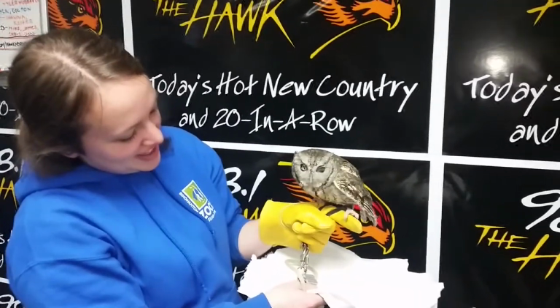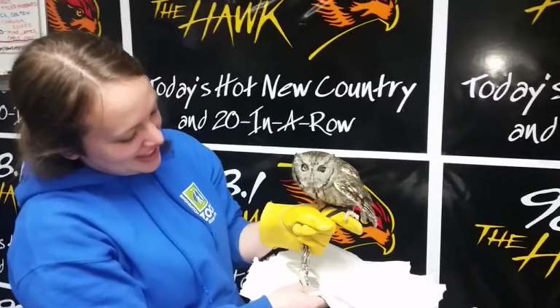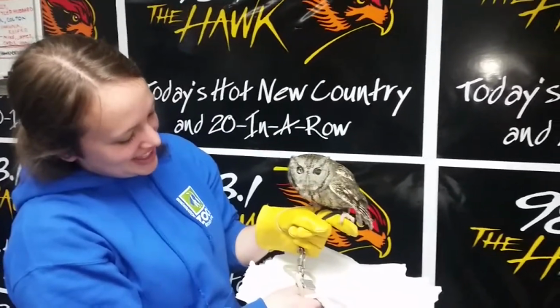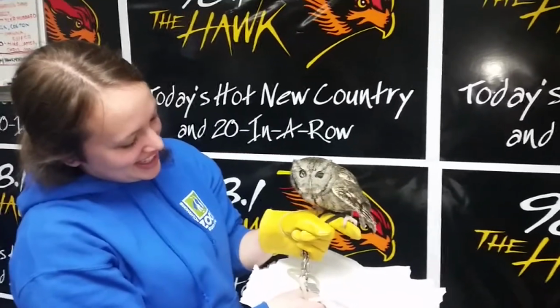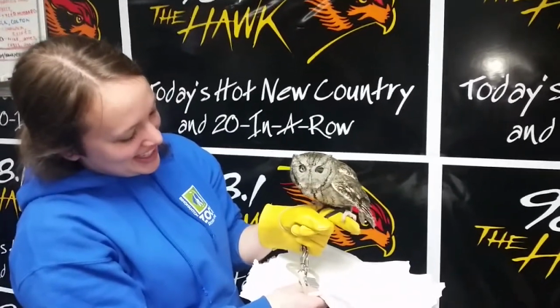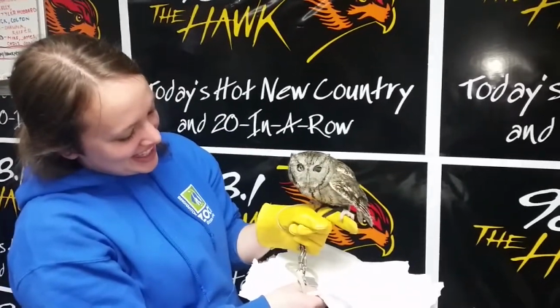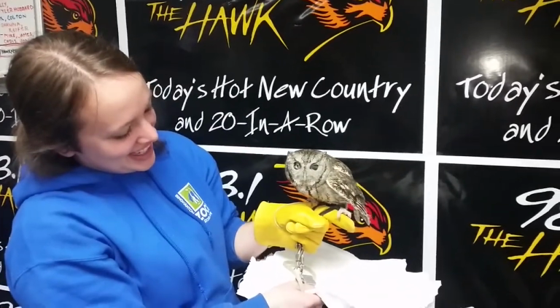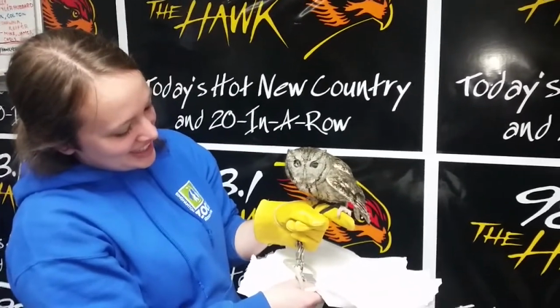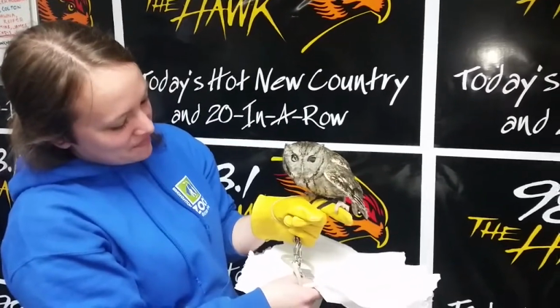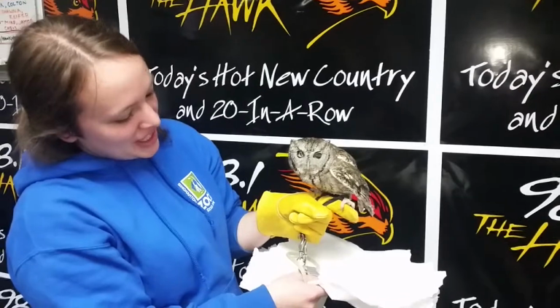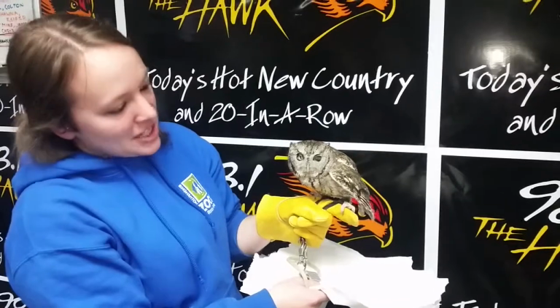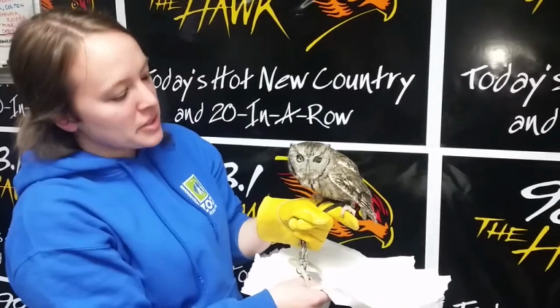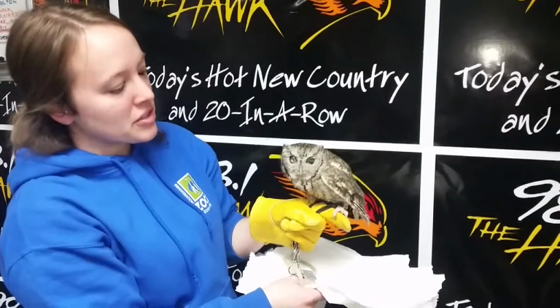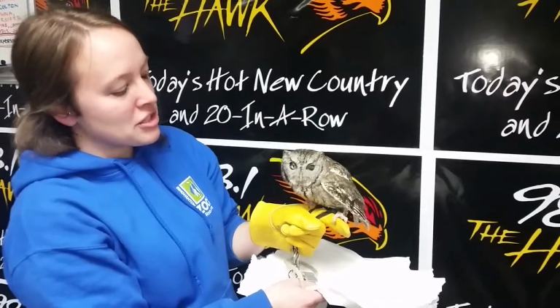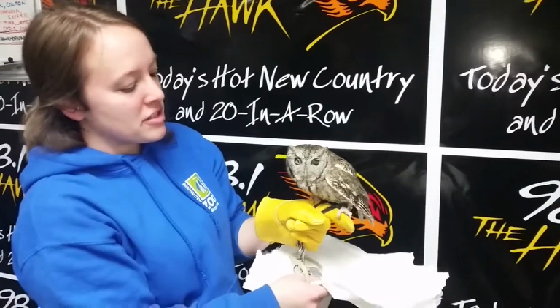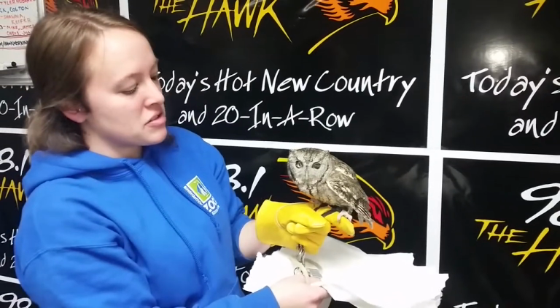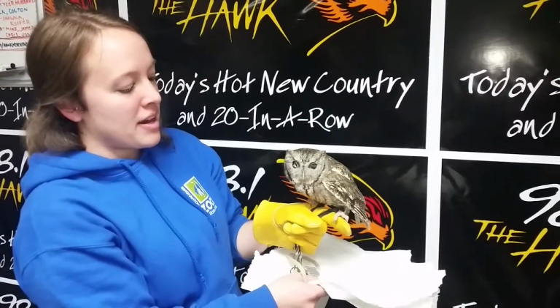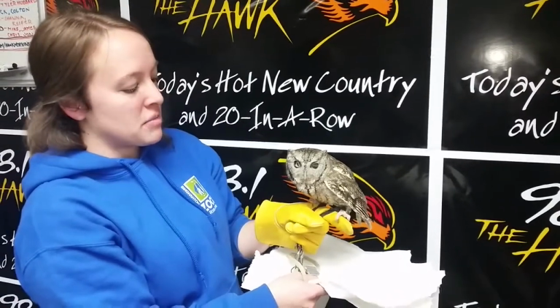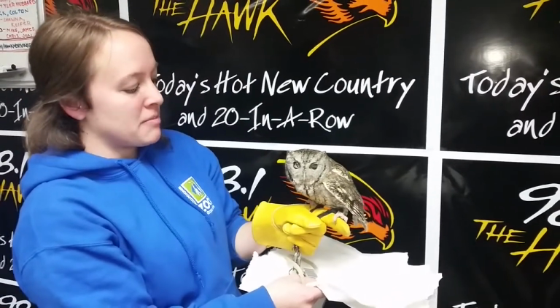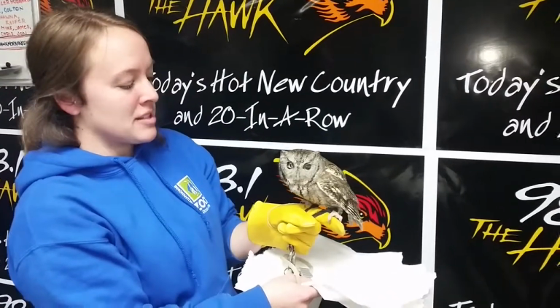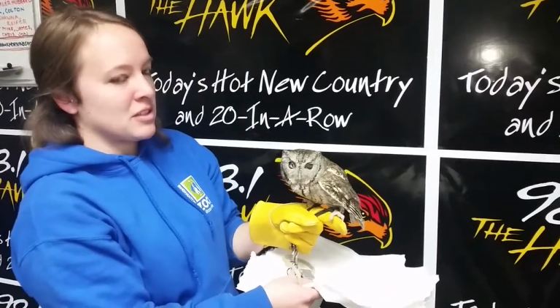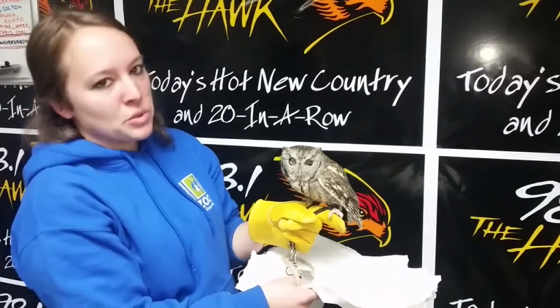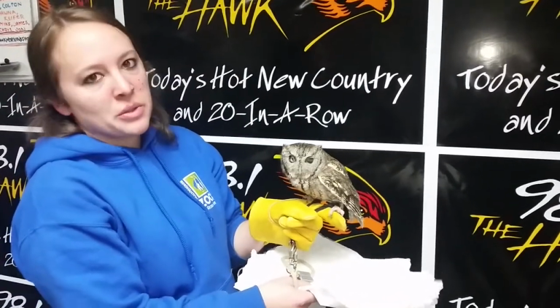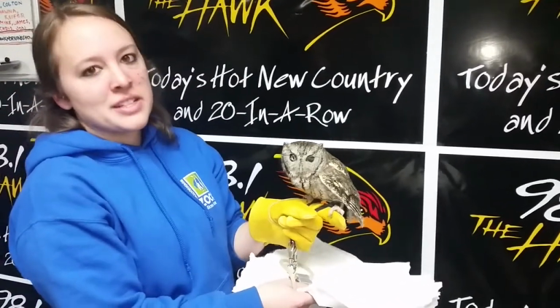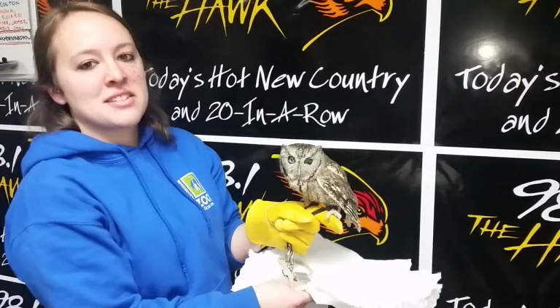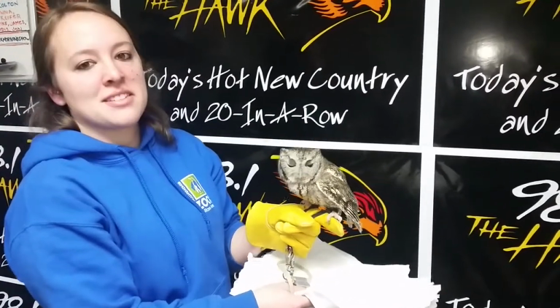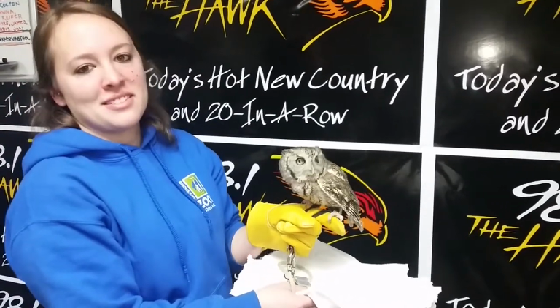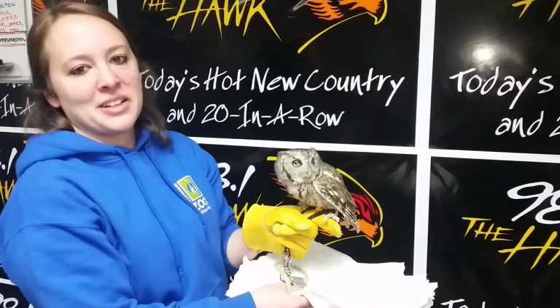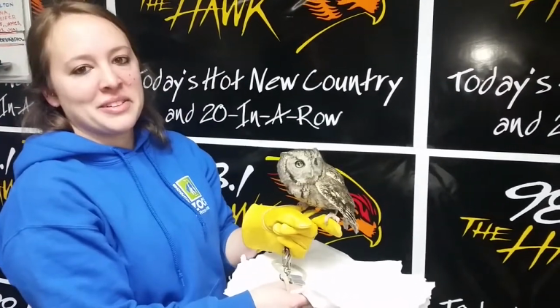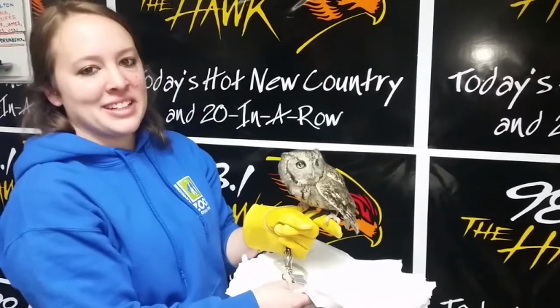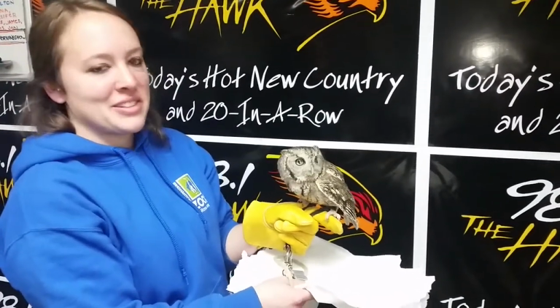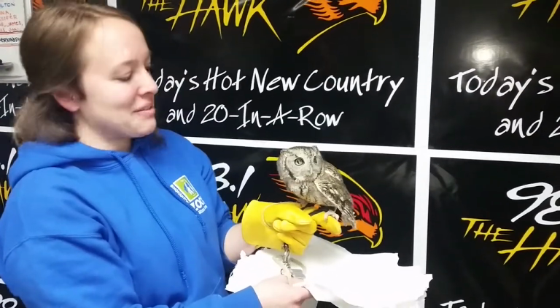And why is she called the screech owl? Does she screech? She will screech if she feels threatened, but she makes a hoo noise any other time.